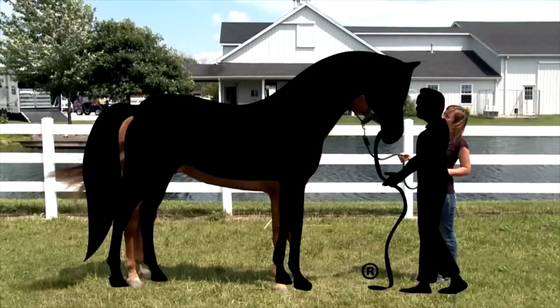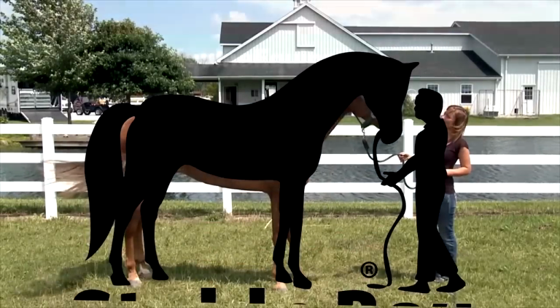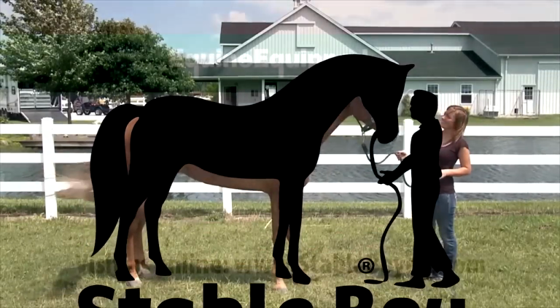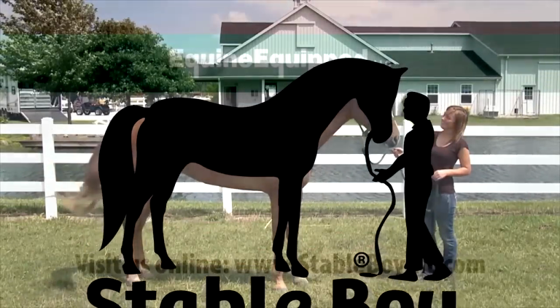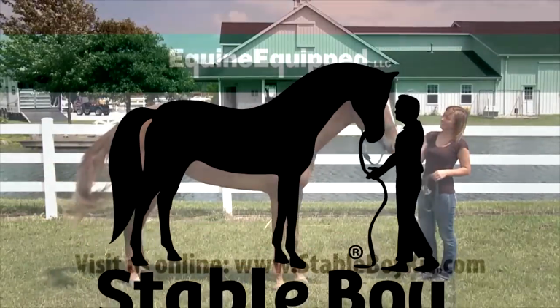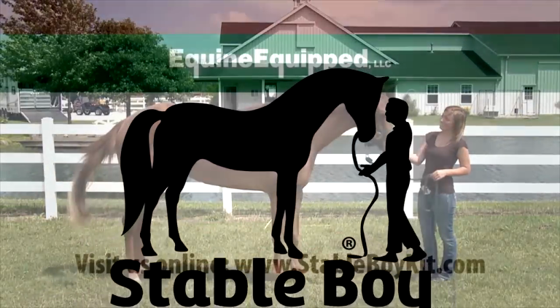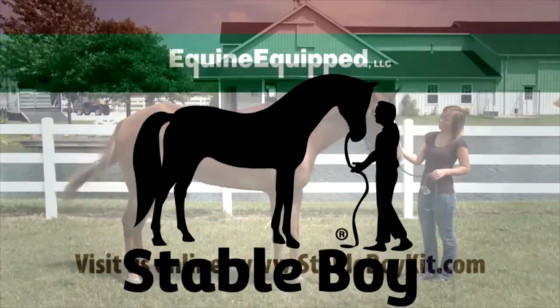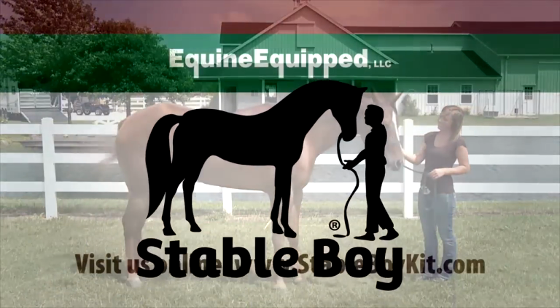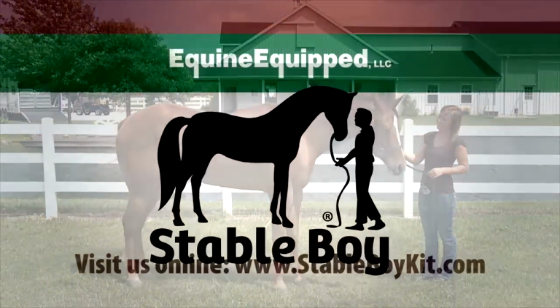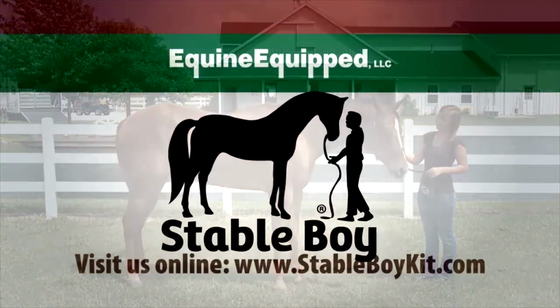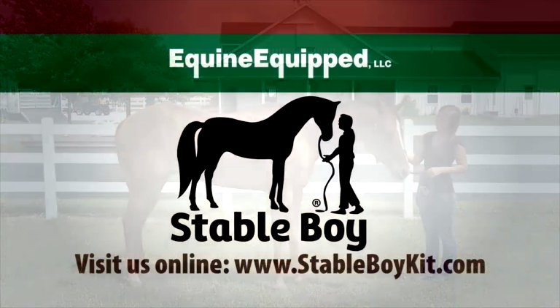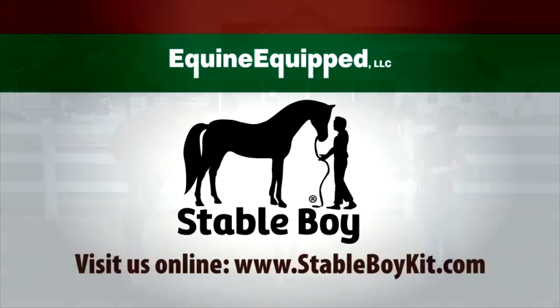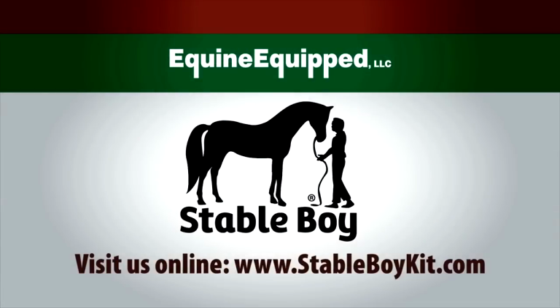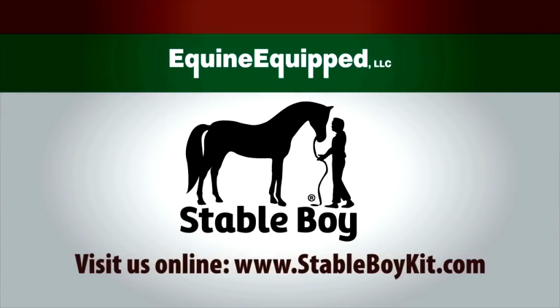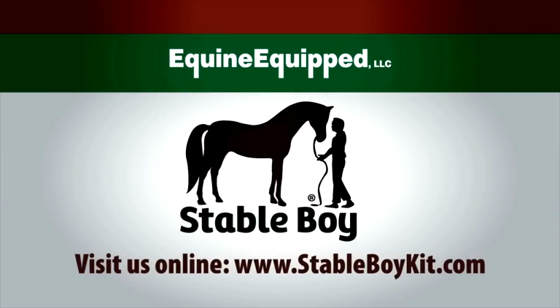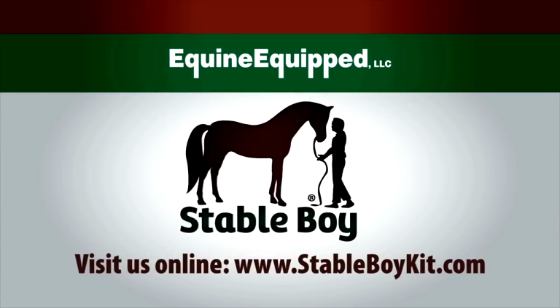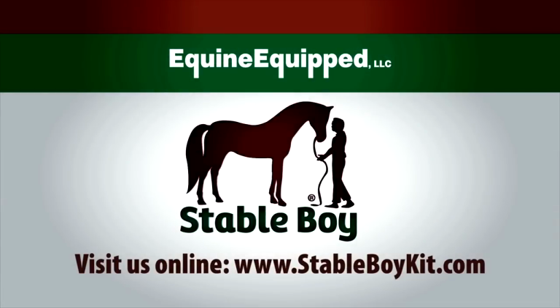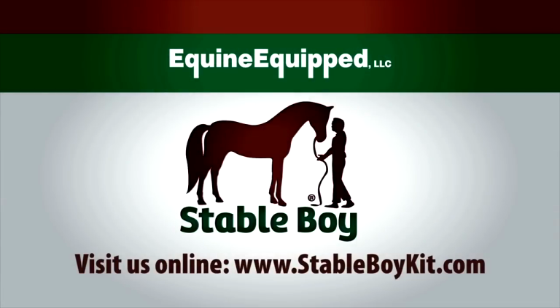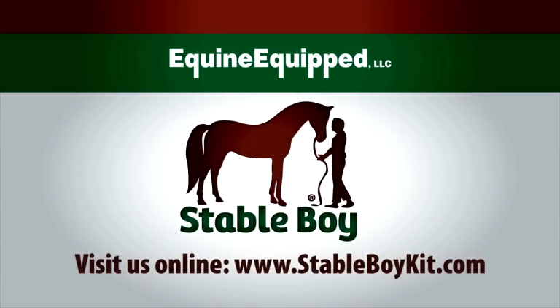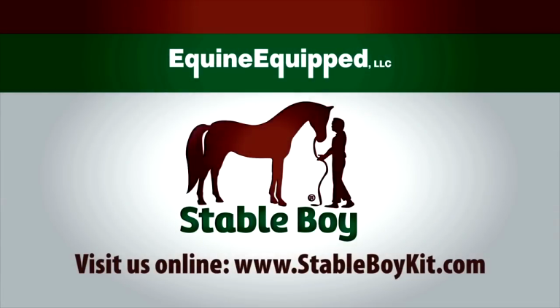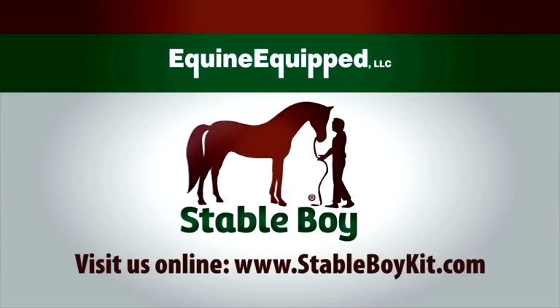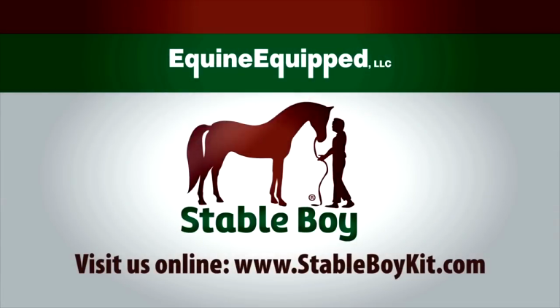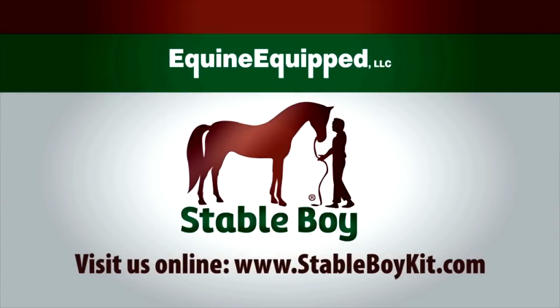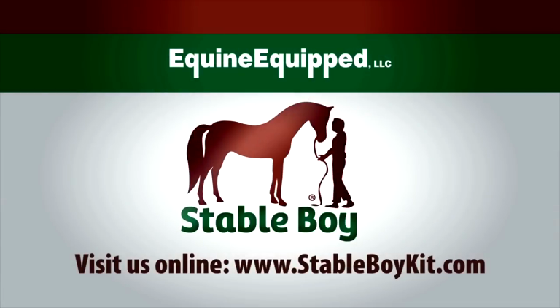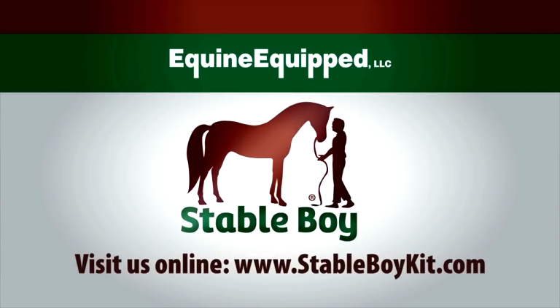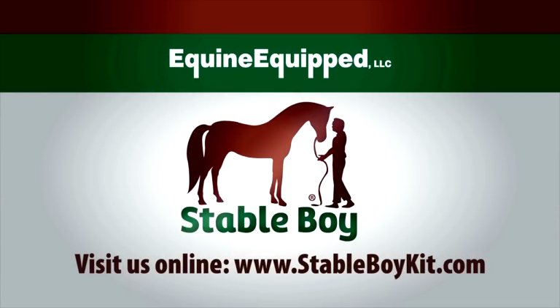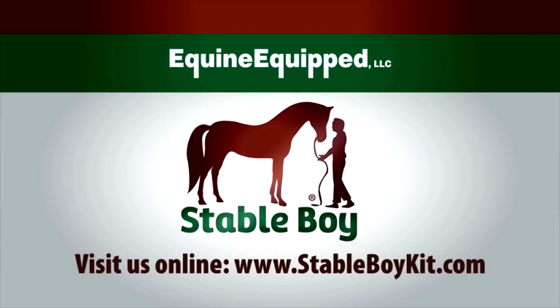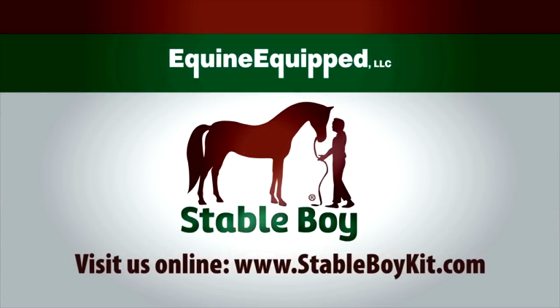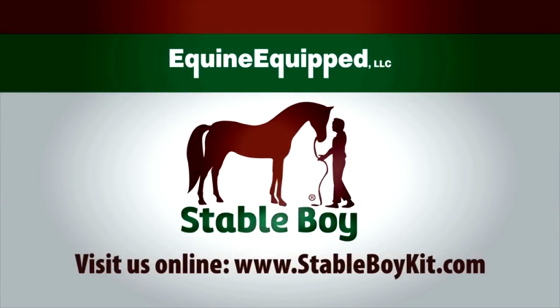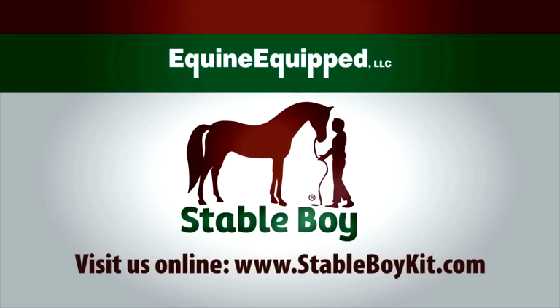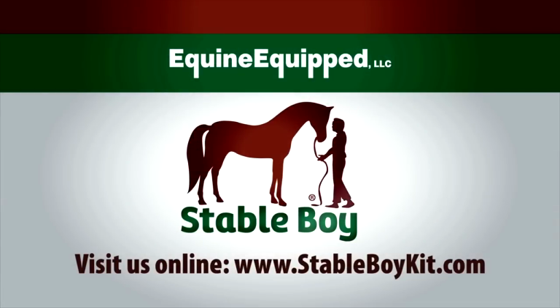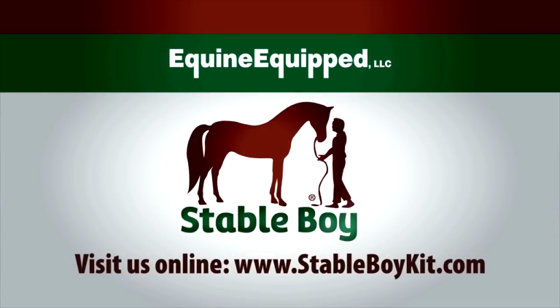To learn more or to order Stableboy, please visit Stableboykit.com.